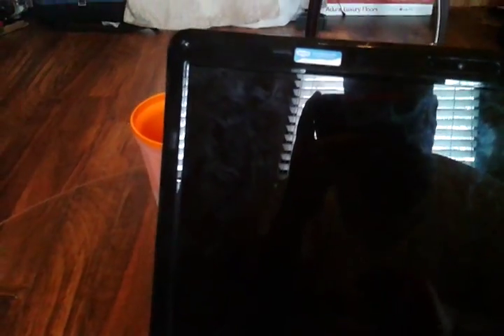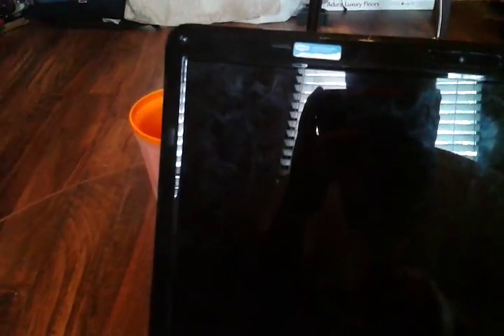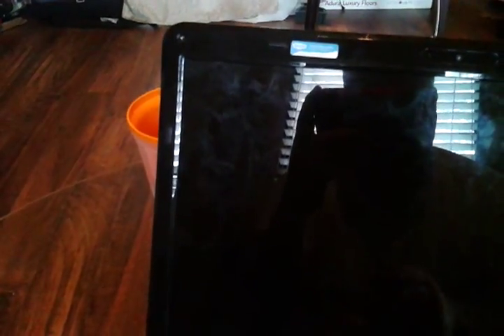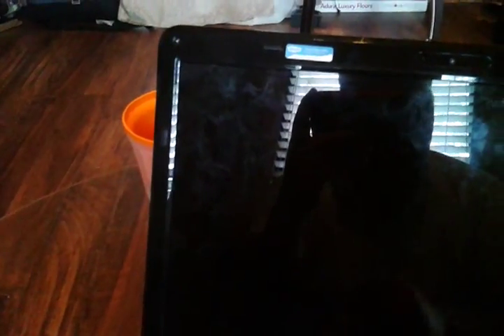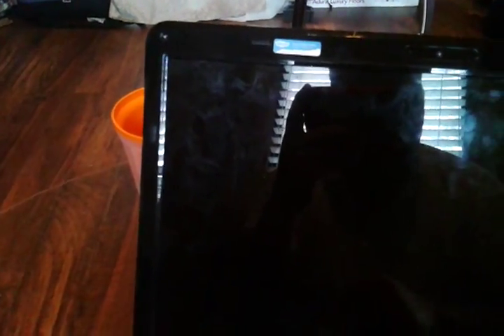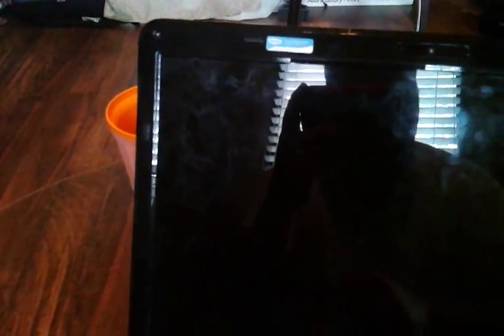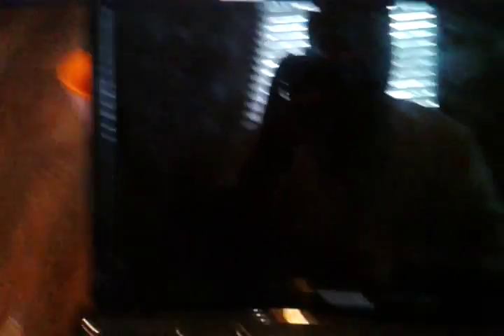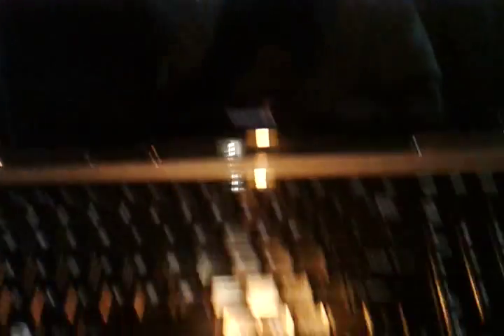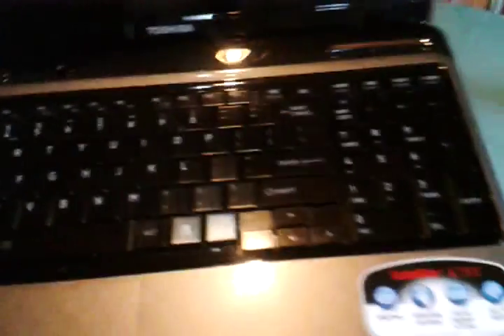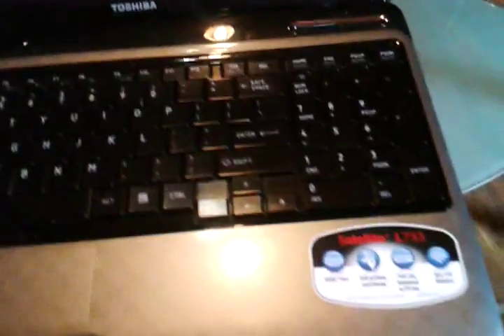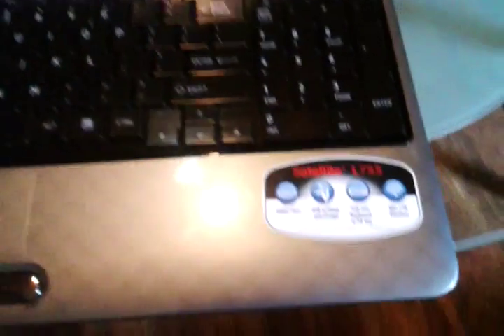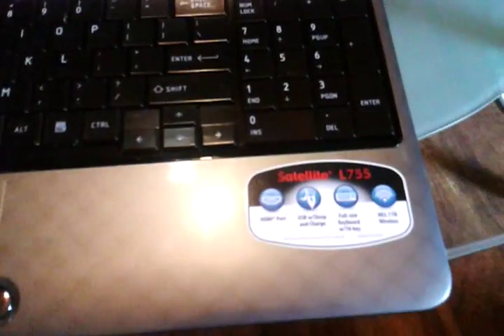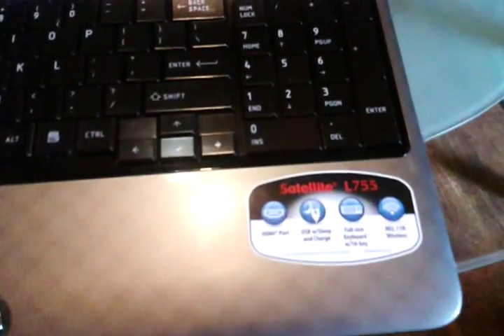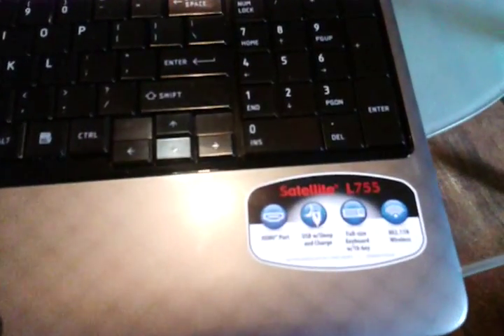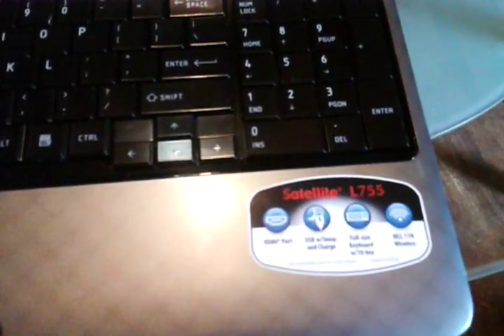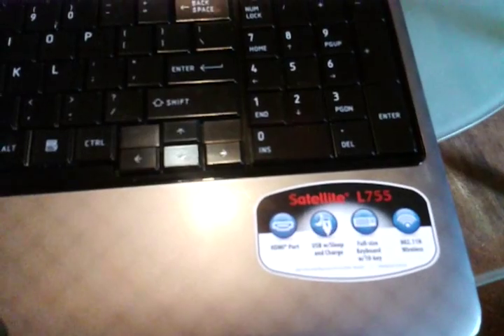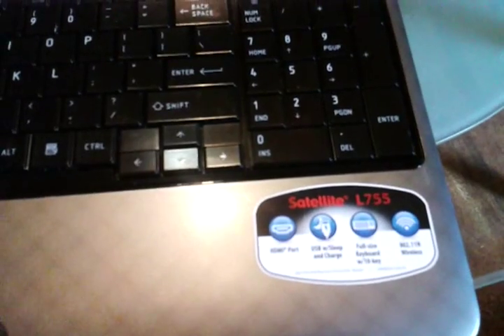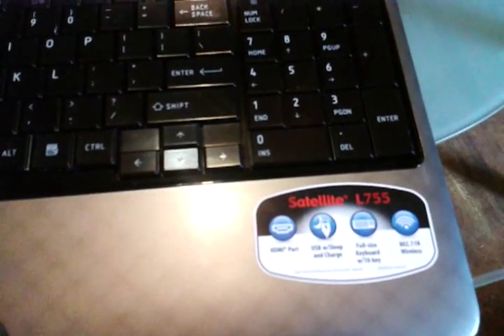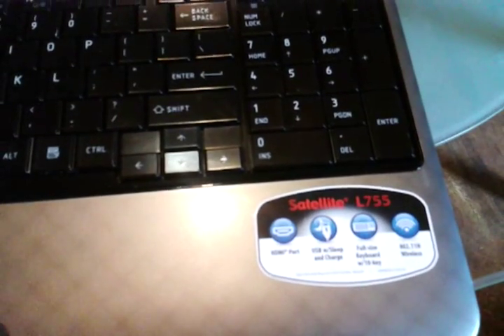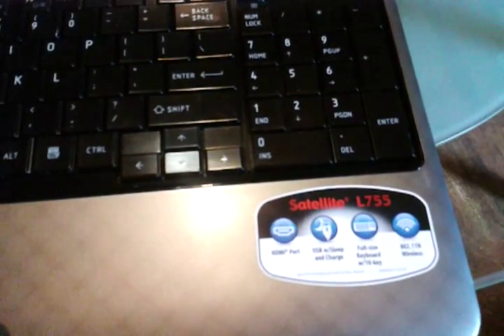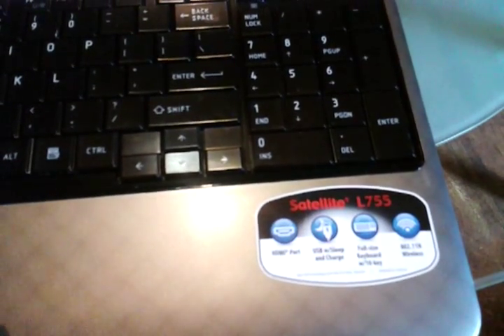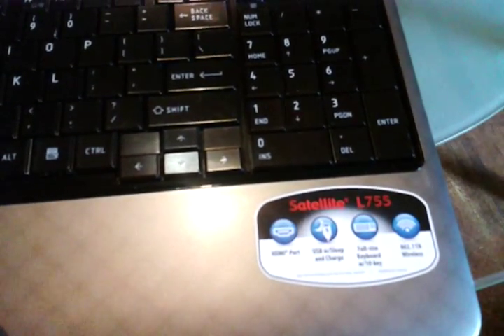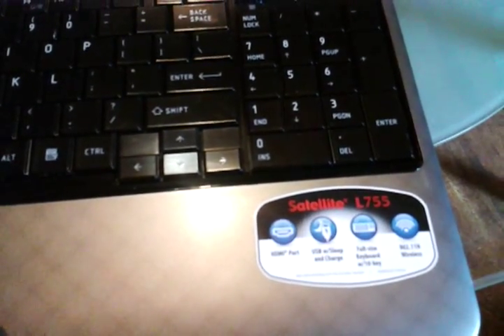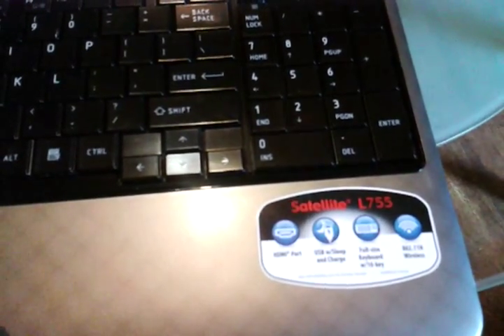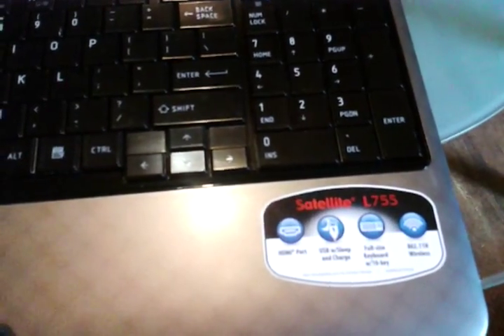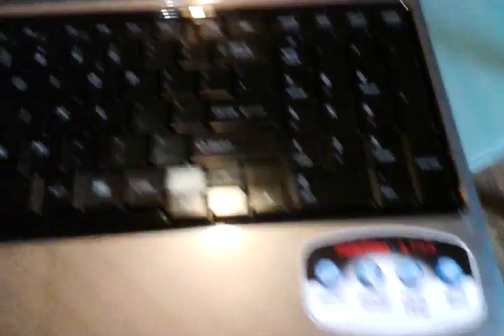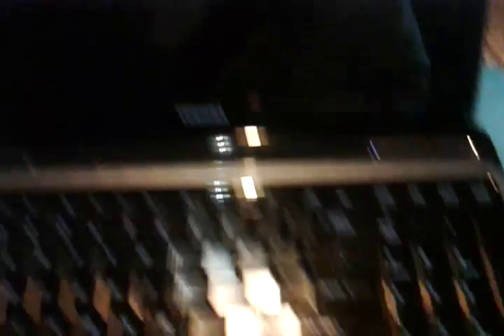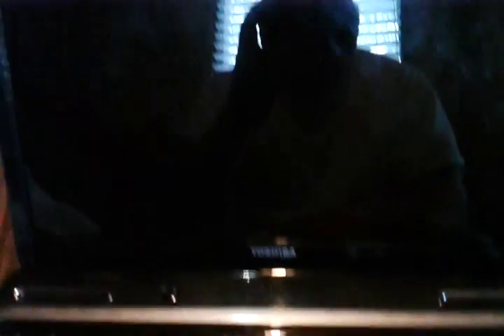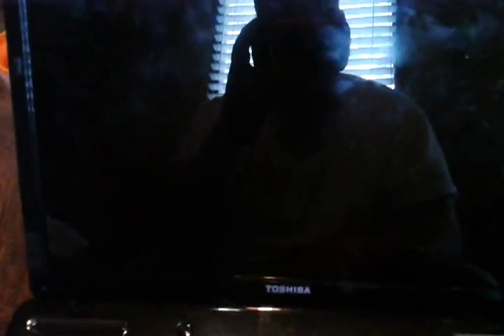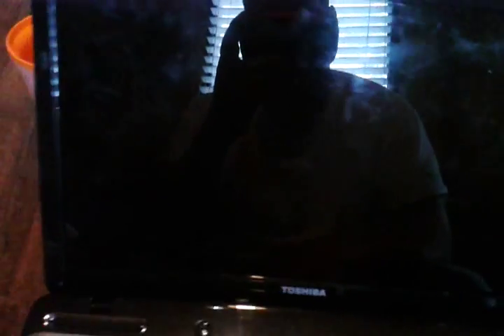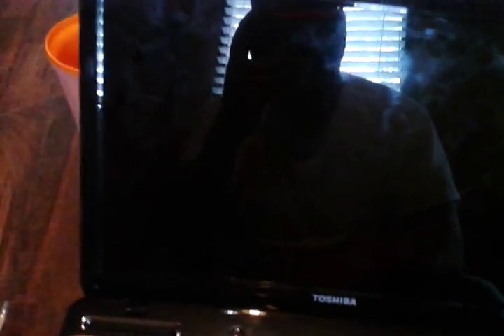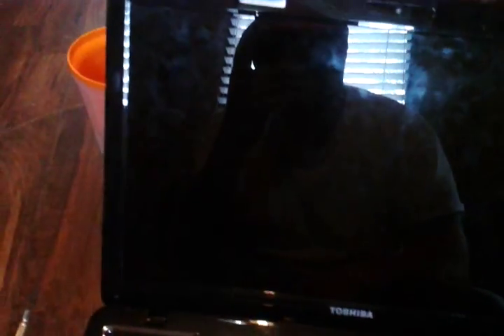I got the Shiba satellite L755 and we're replacing the screen.